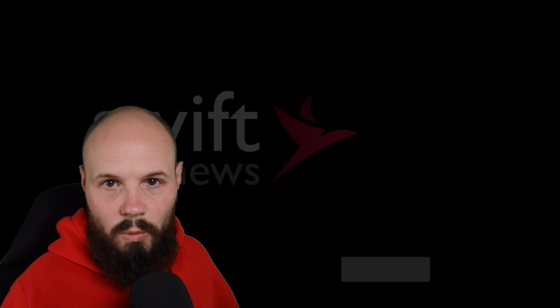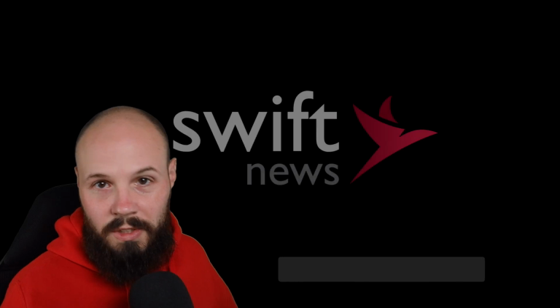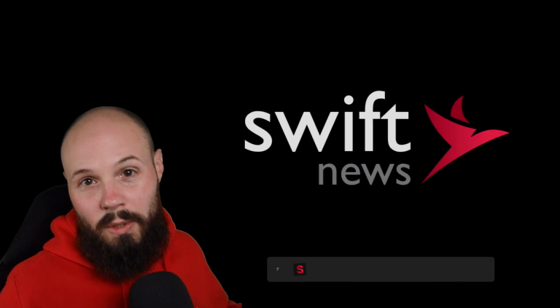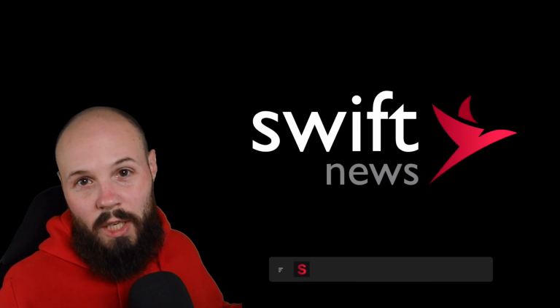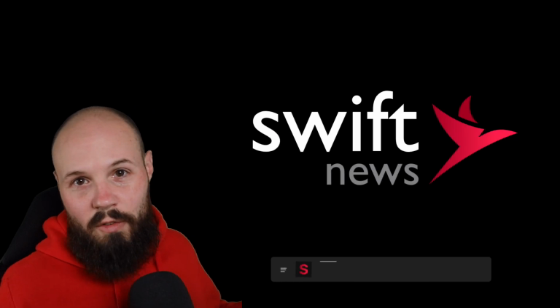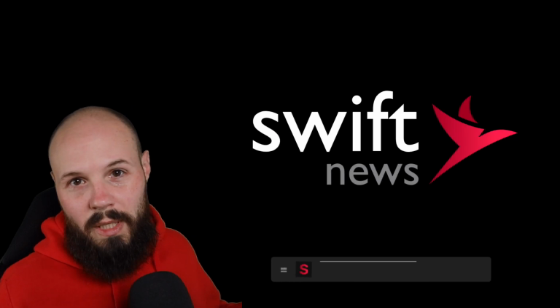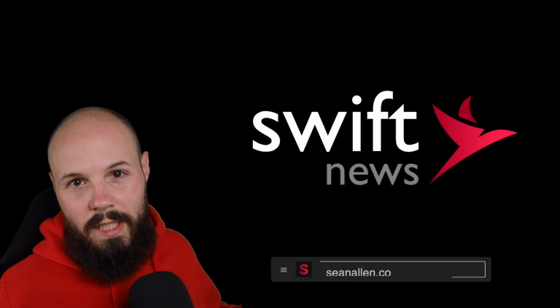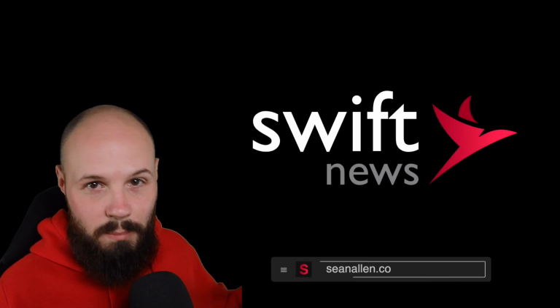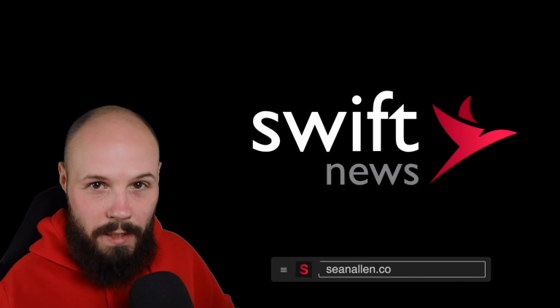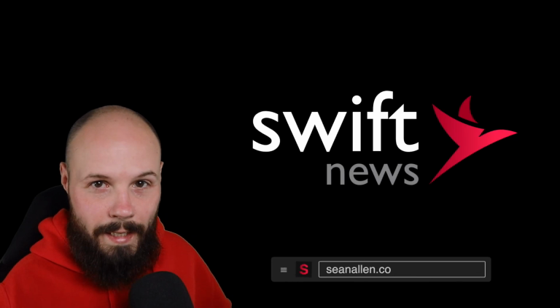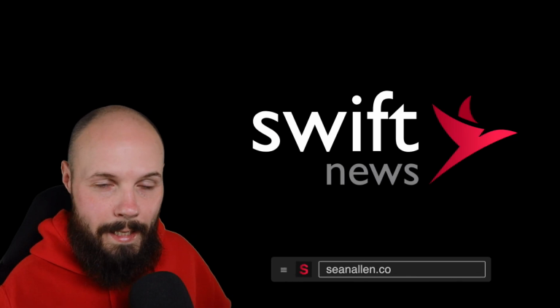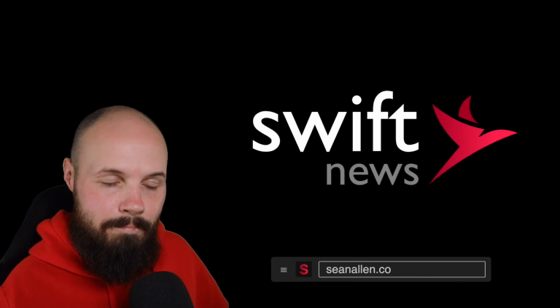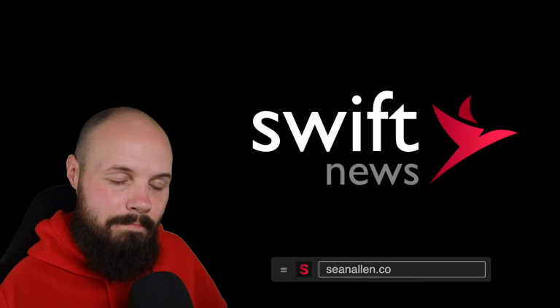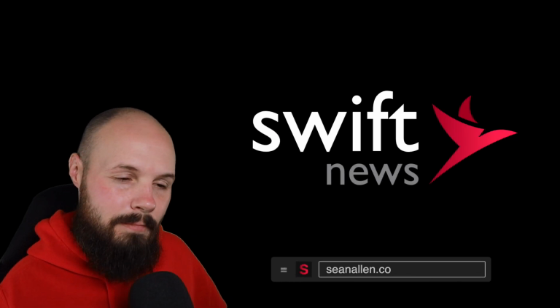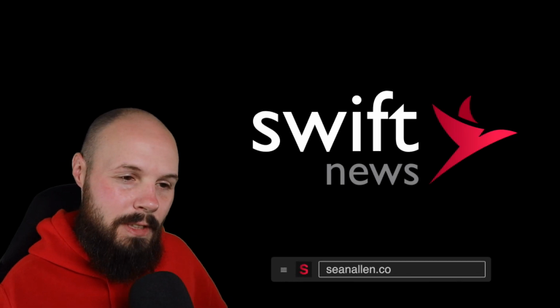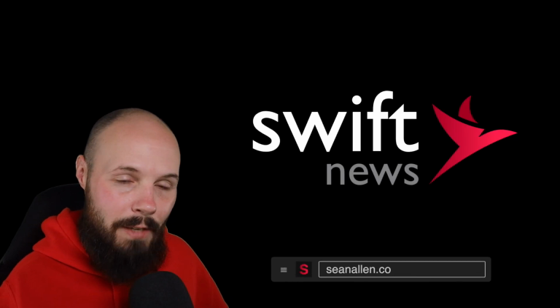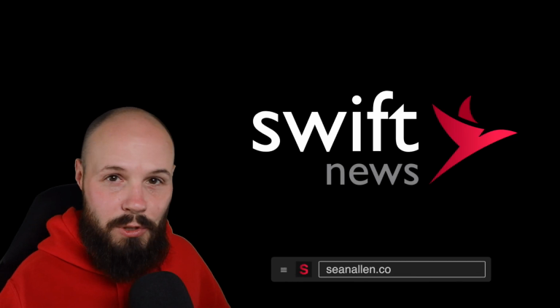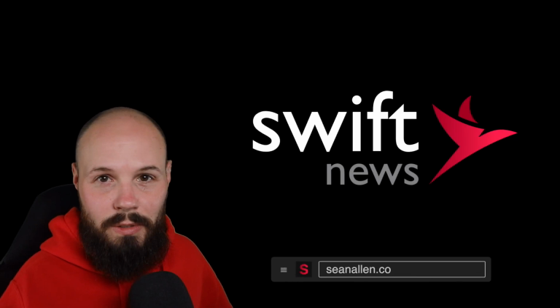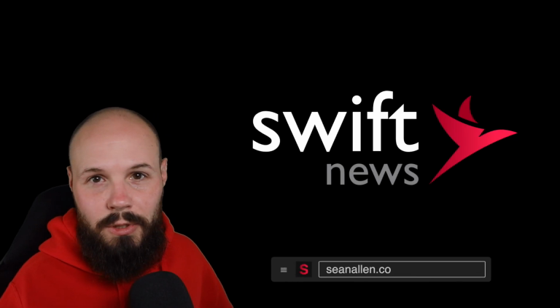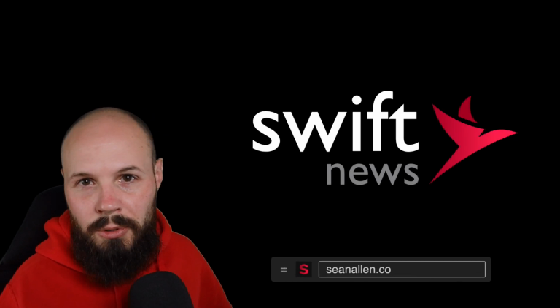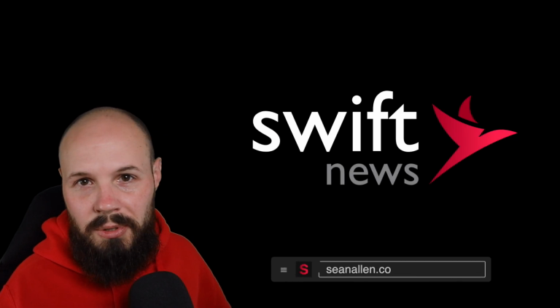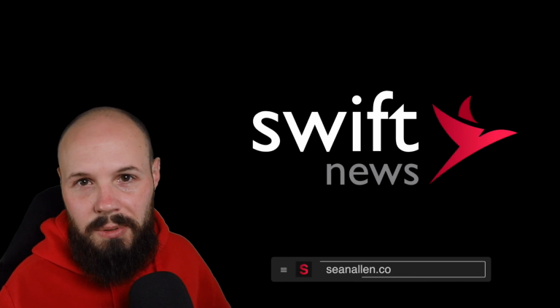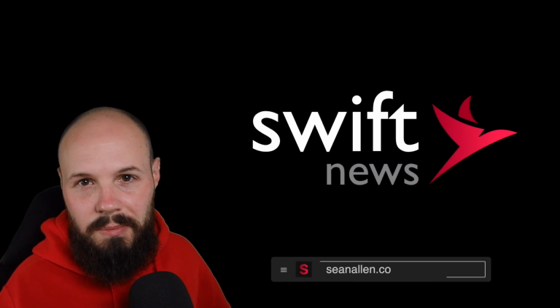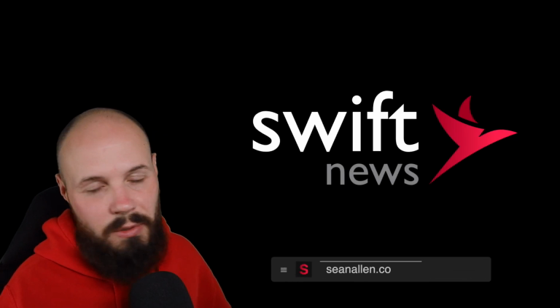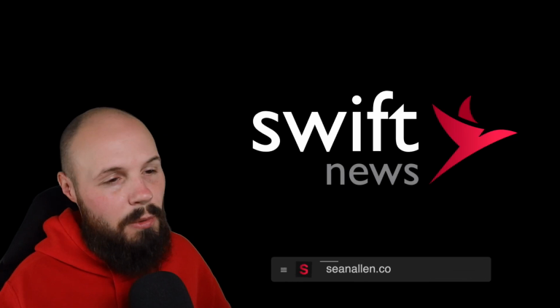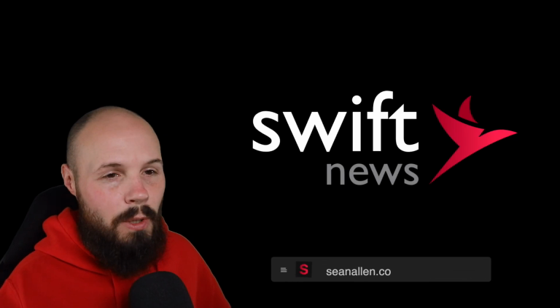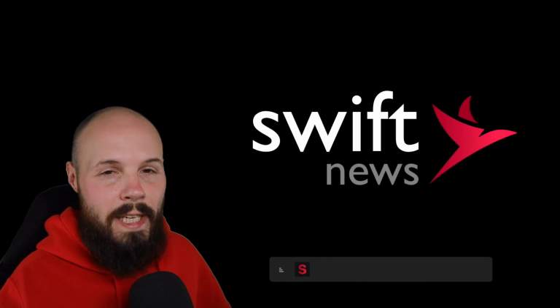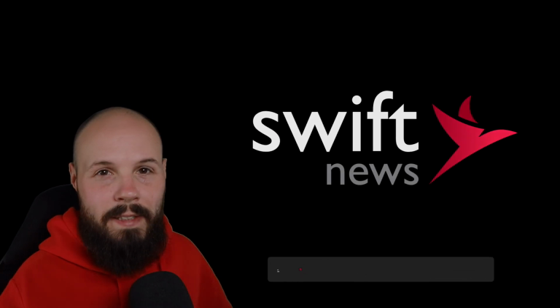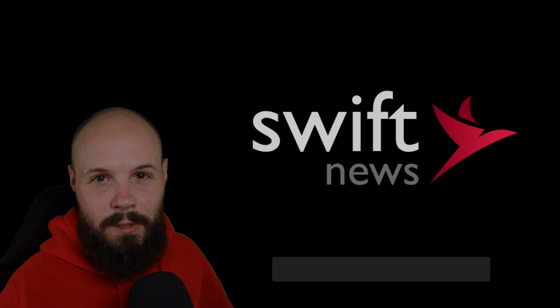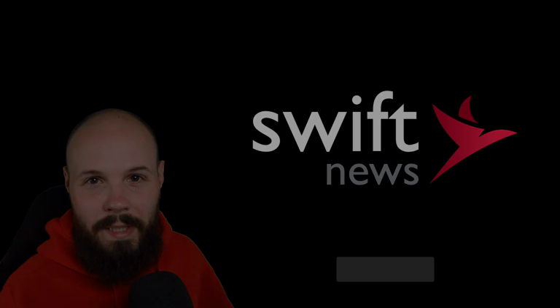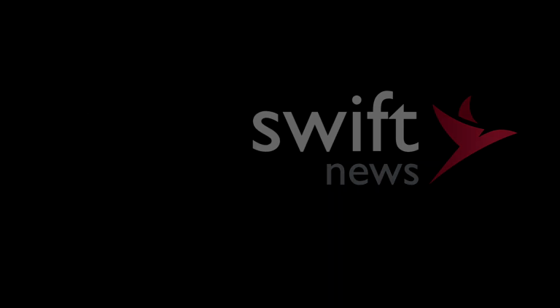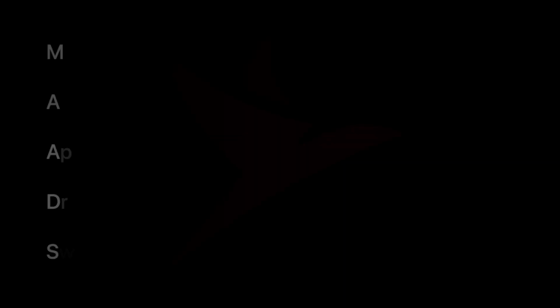What's going on everybody? It's Monday. Time for Swift News. Let's throw up the rundown and get right into it.